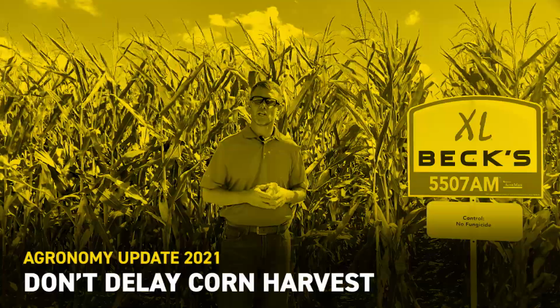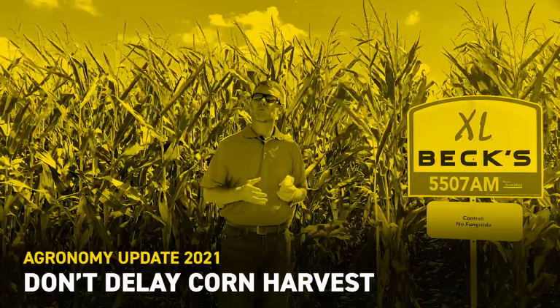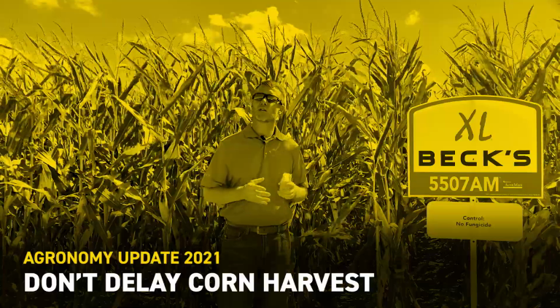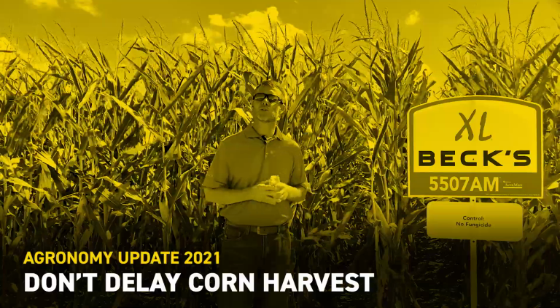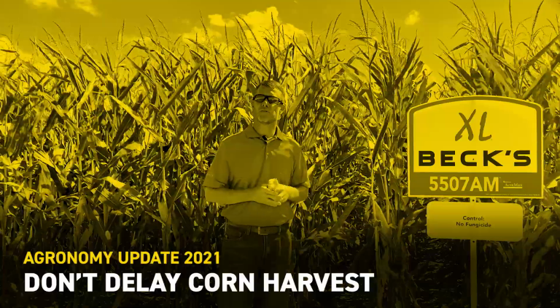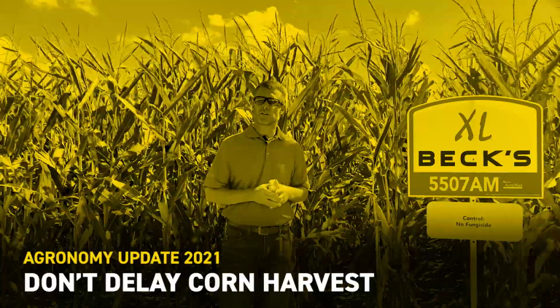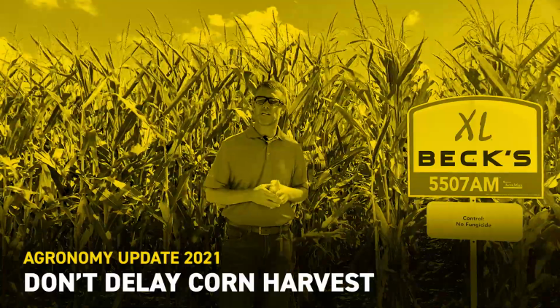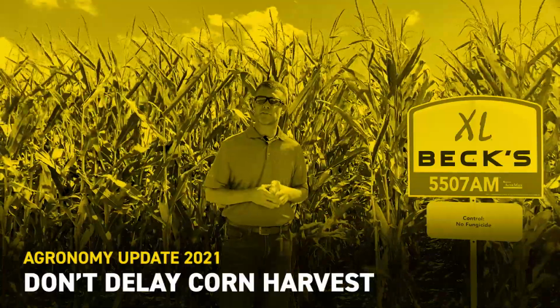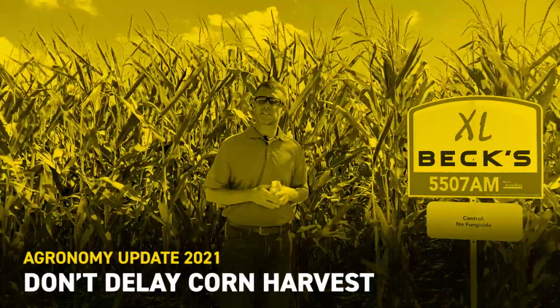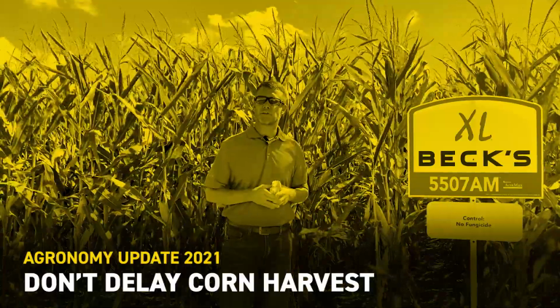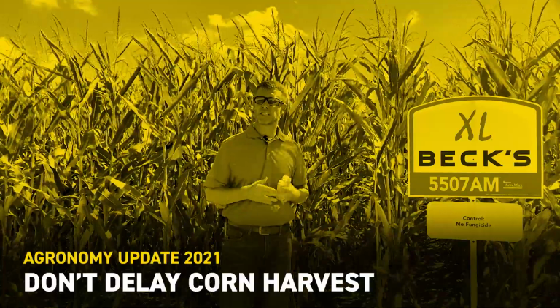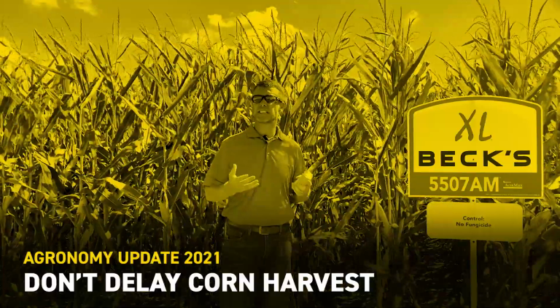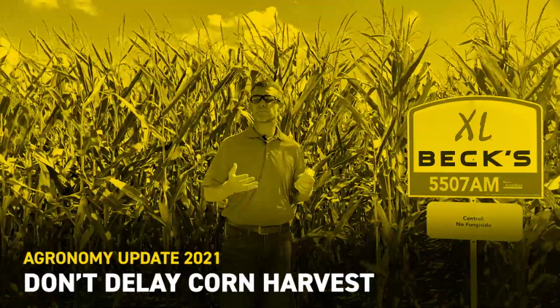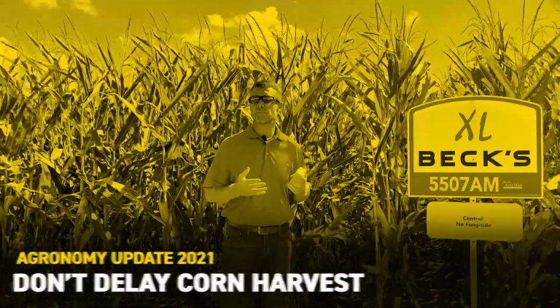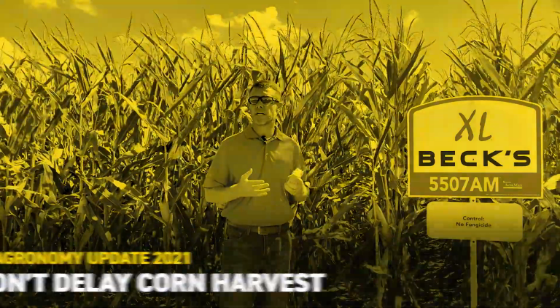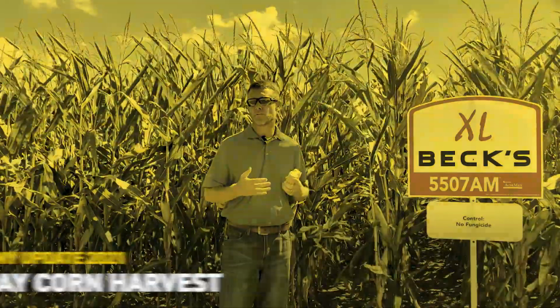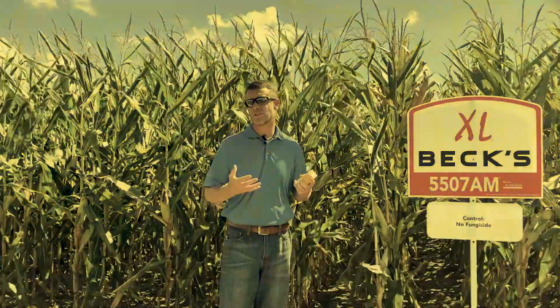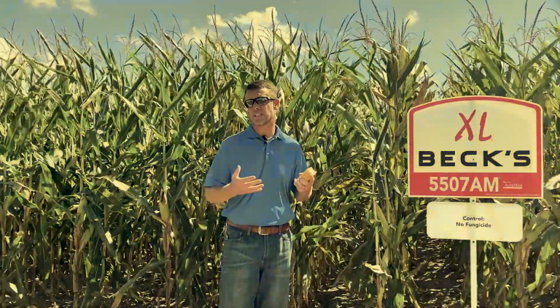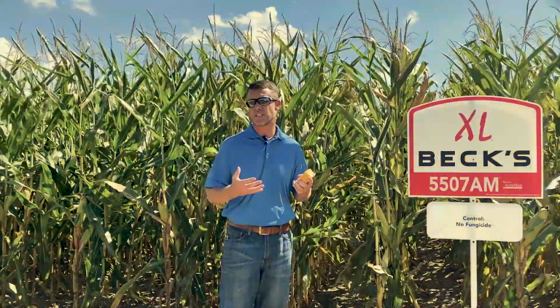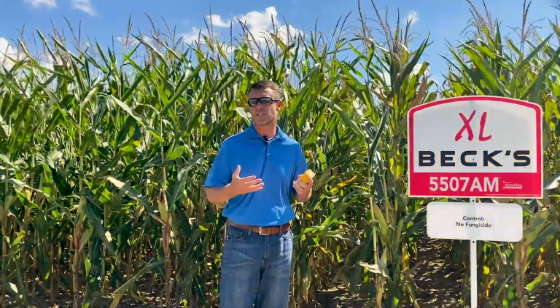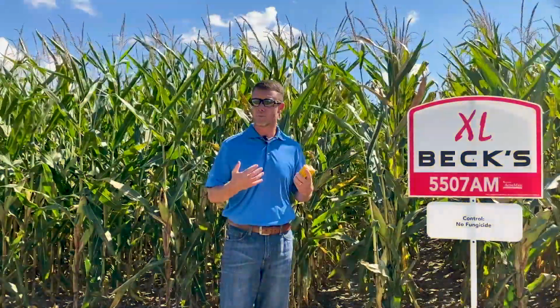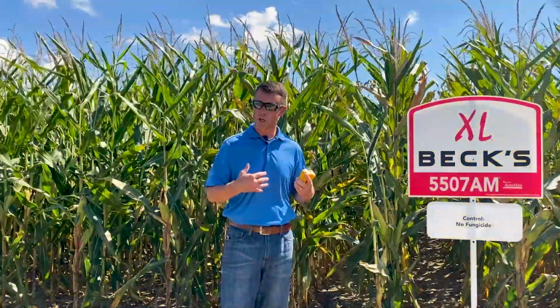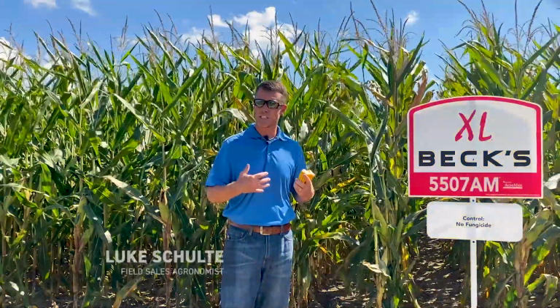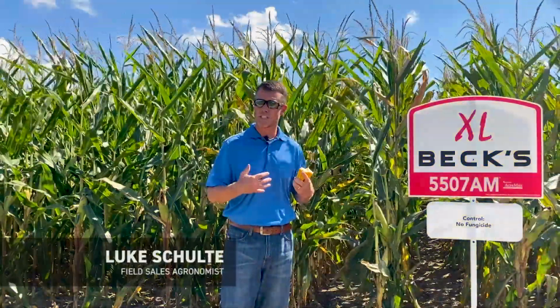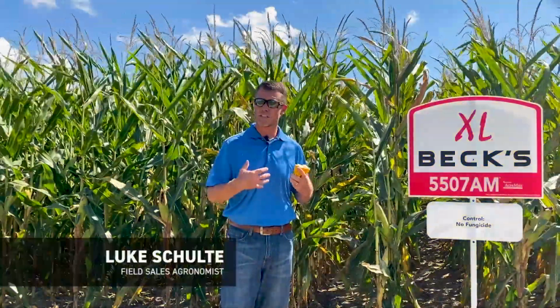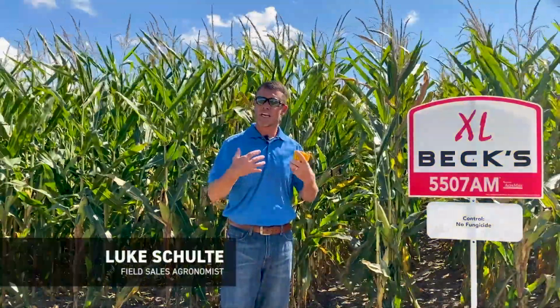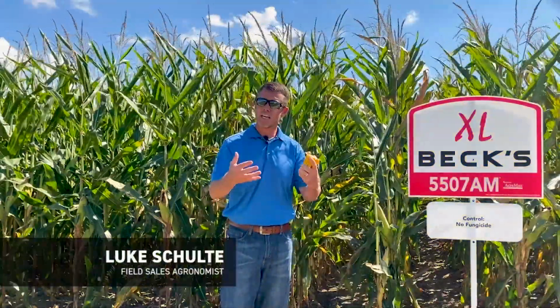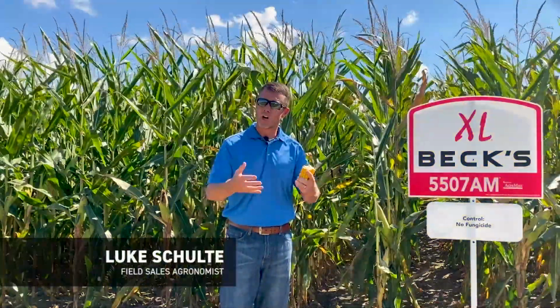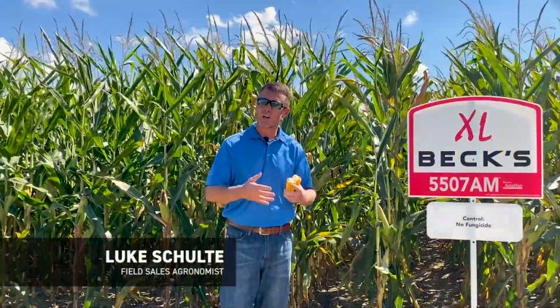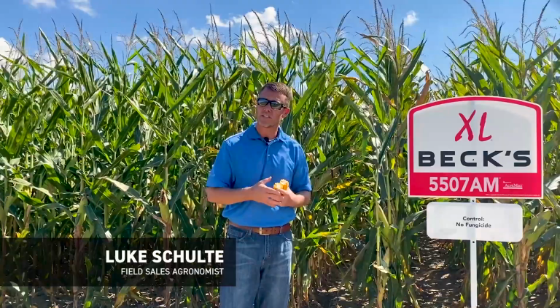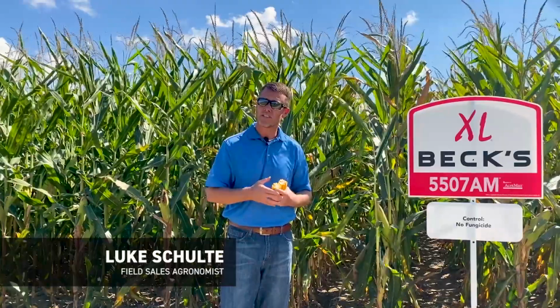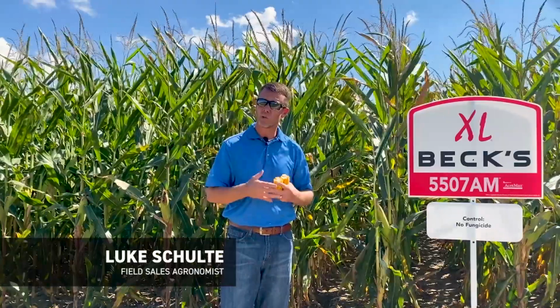Hello everybody, Luke Scholder, Field Grounds, Rebecca's Hypers. Today is September 8th and we're now transitioning from the growing season into the harvest season.